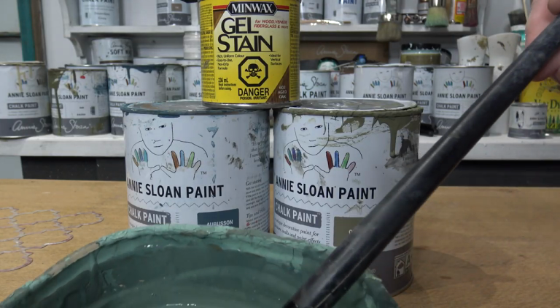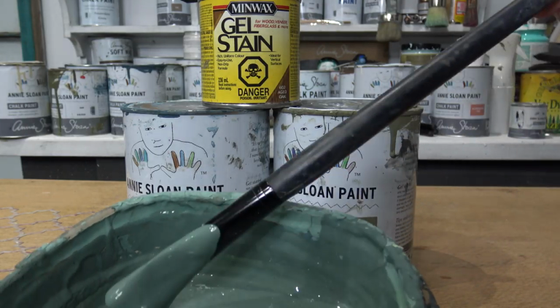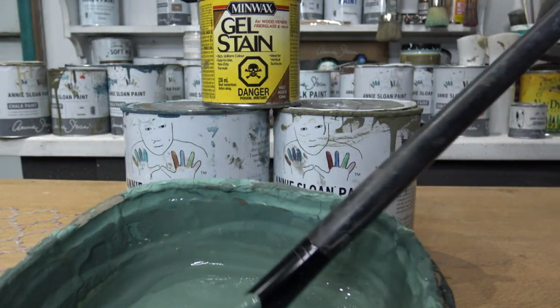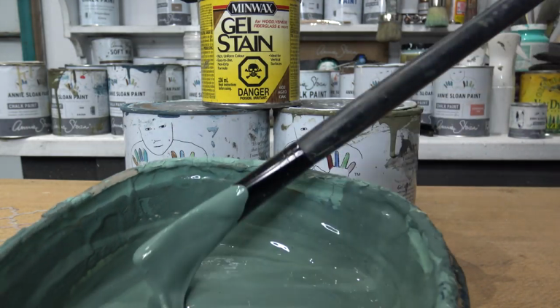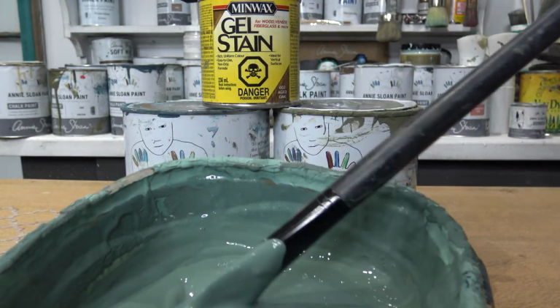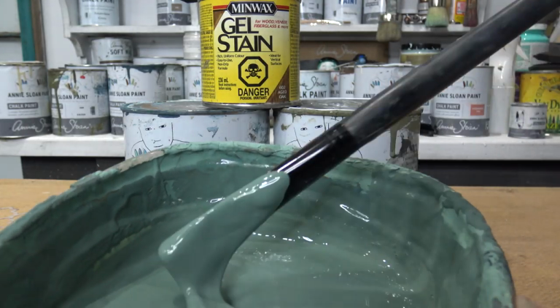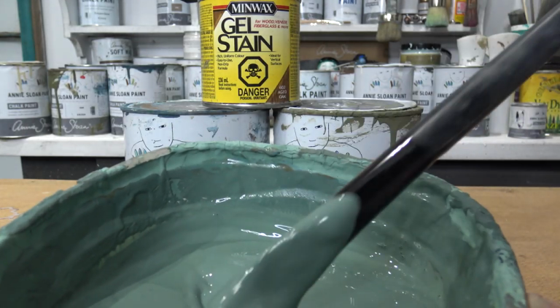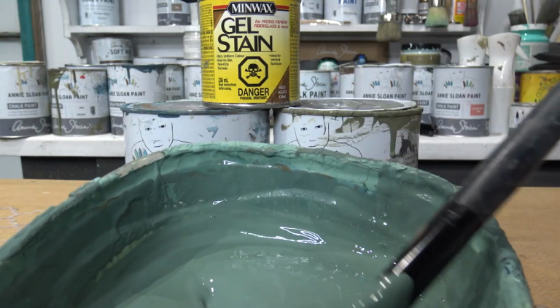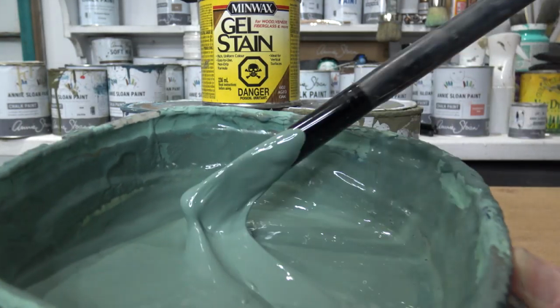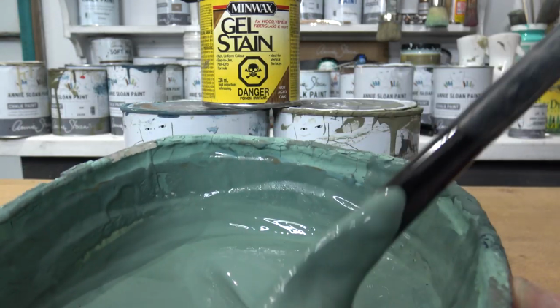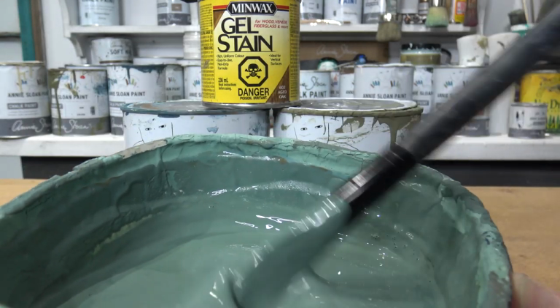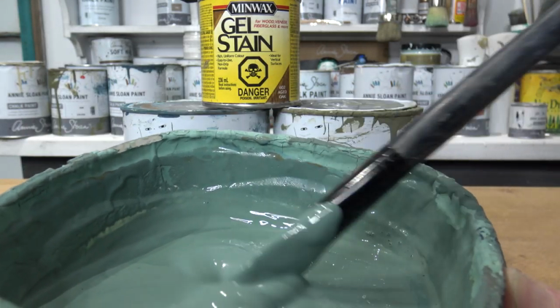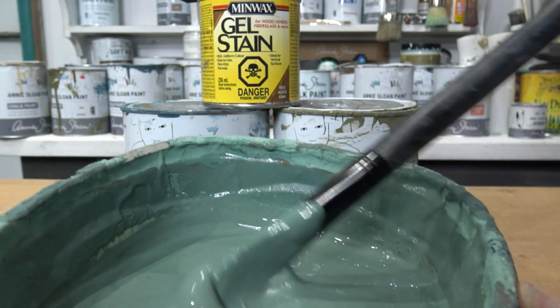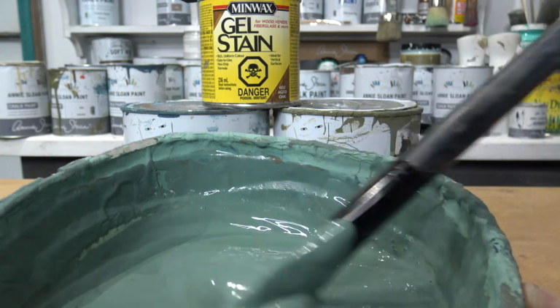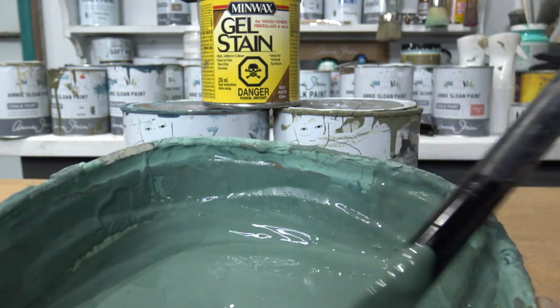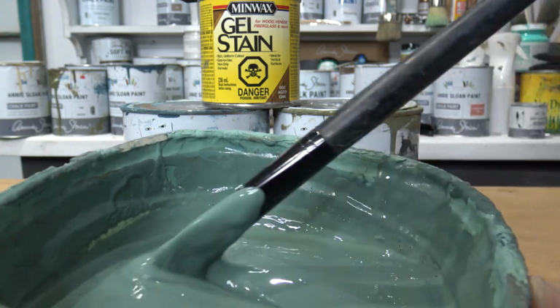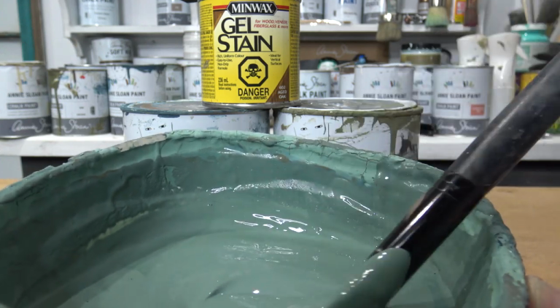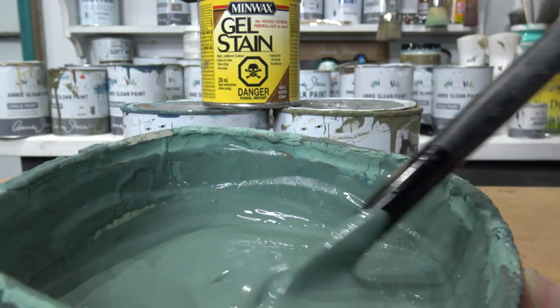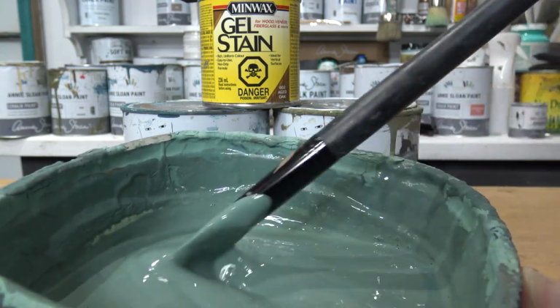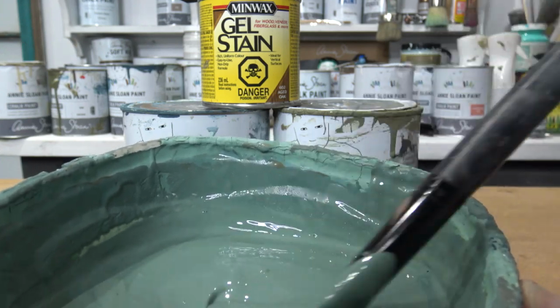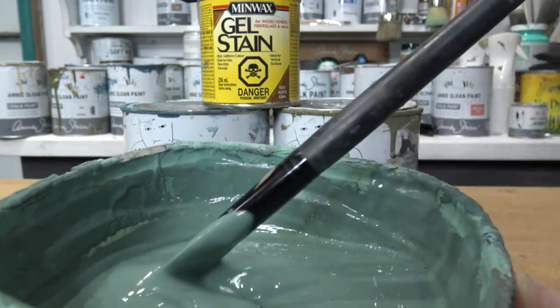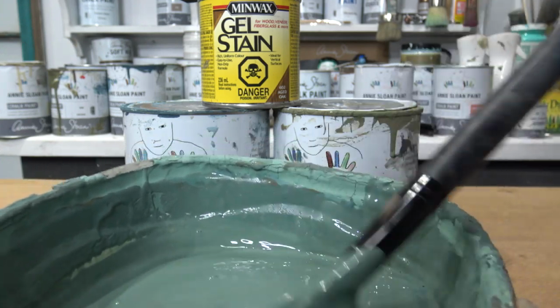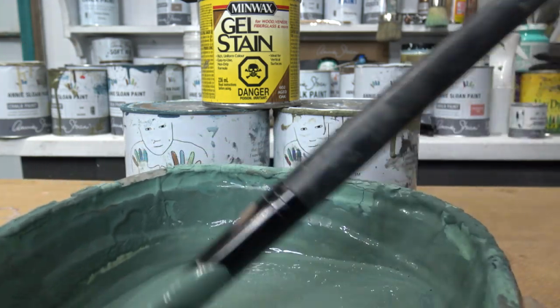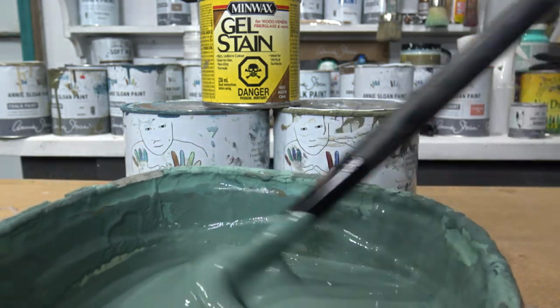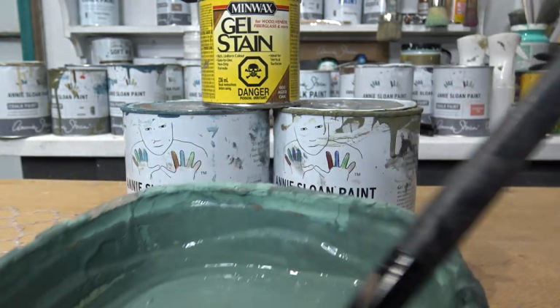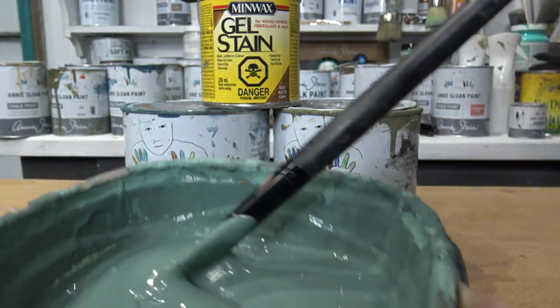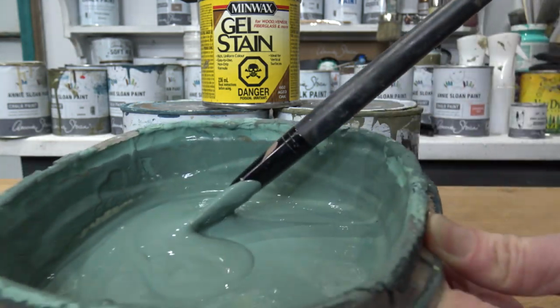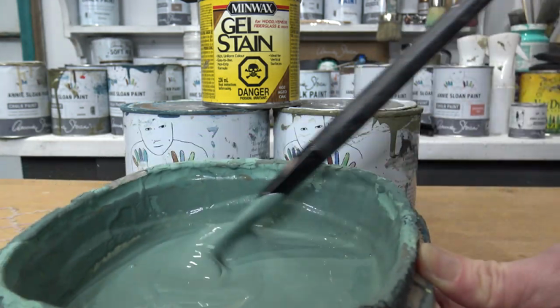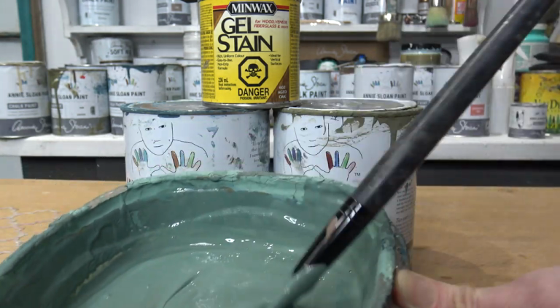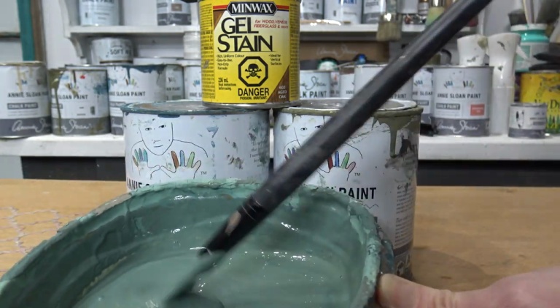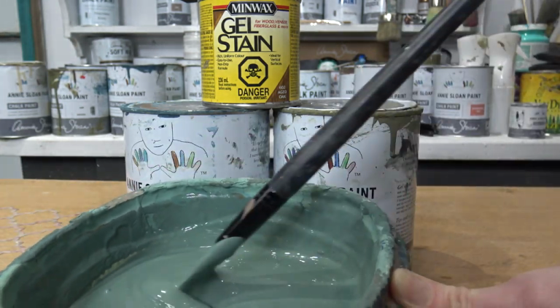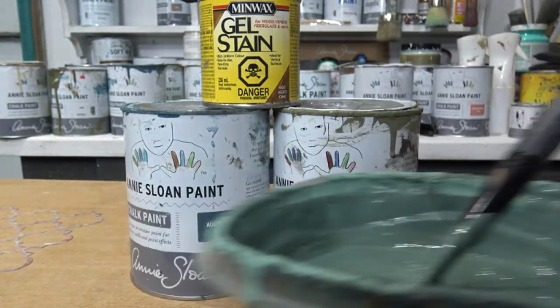Starting with a custom mix of Annie Sloane chalk paint — I used Ovis in blue and olive.